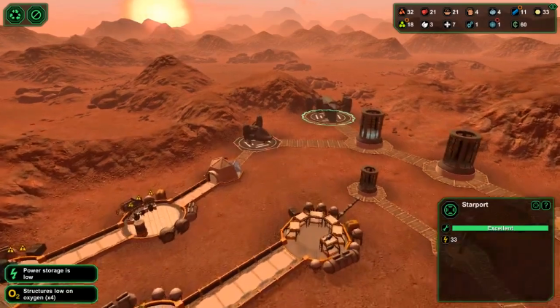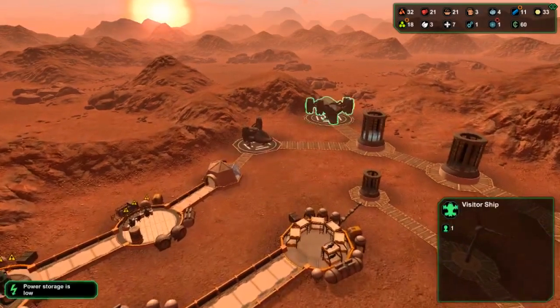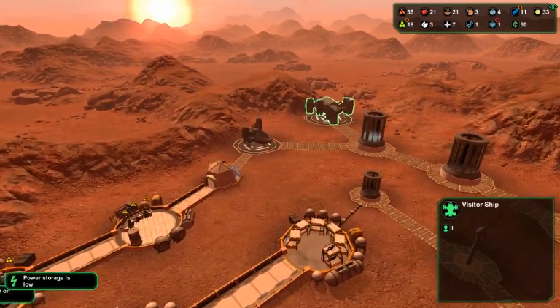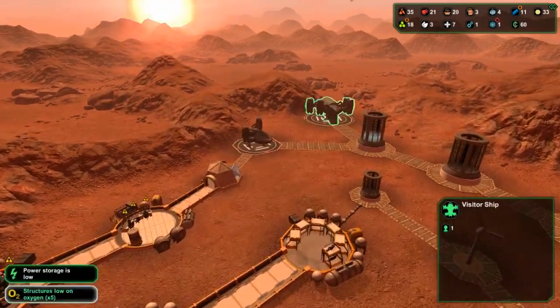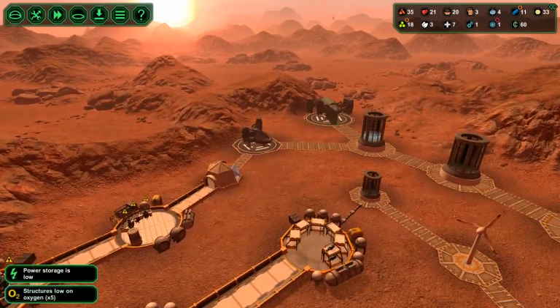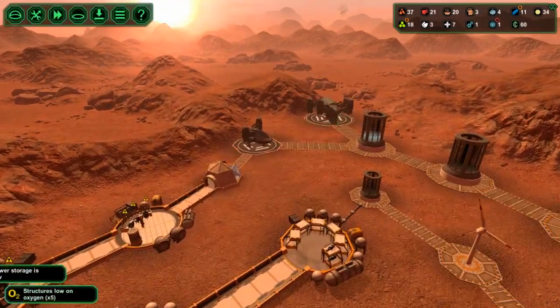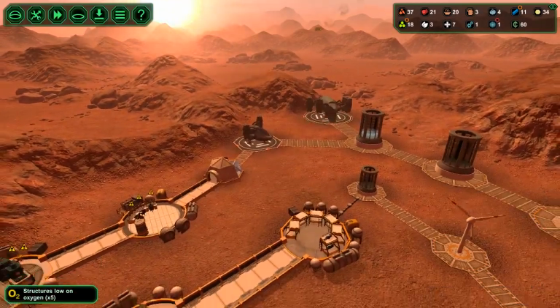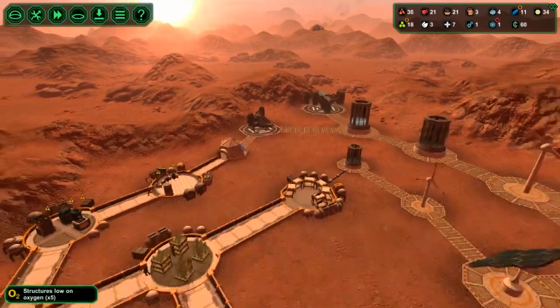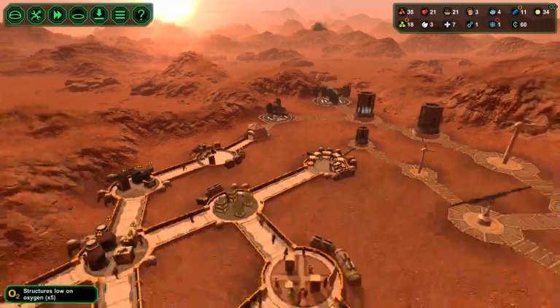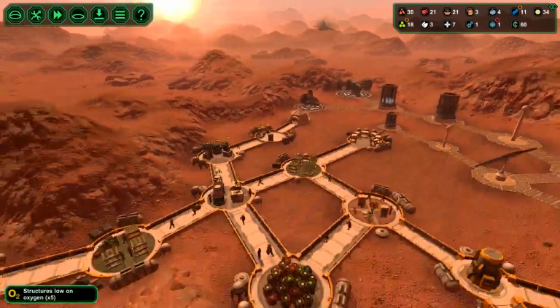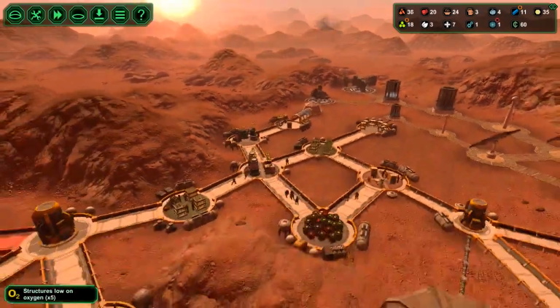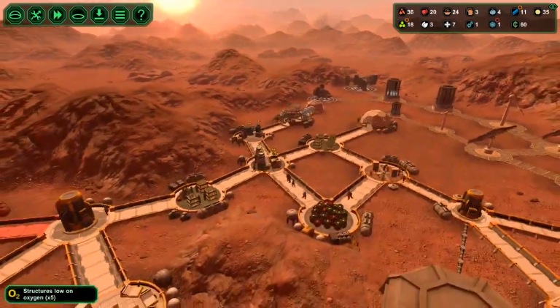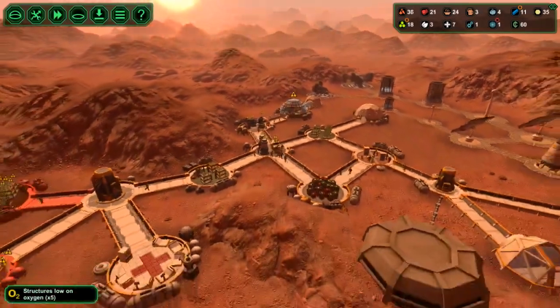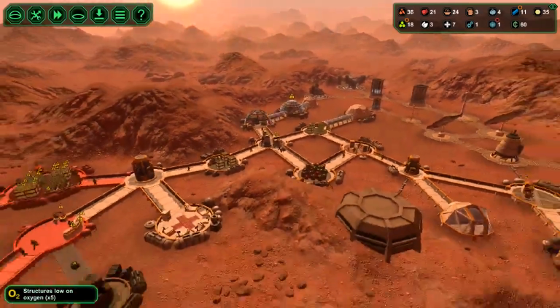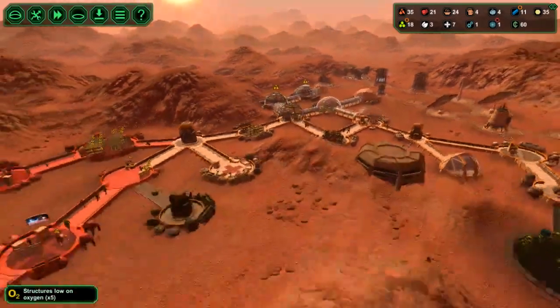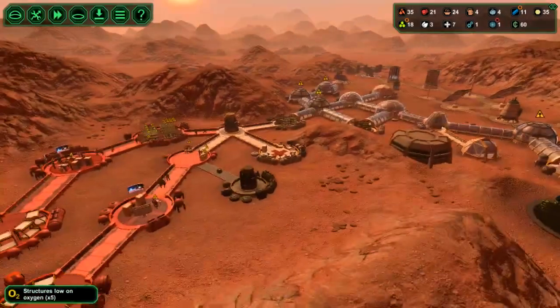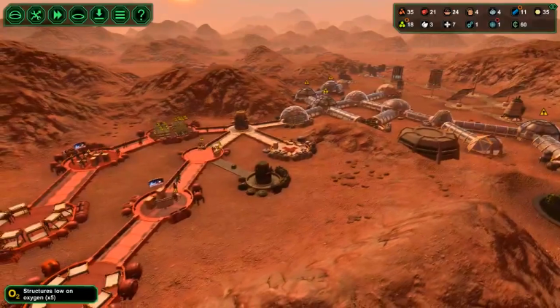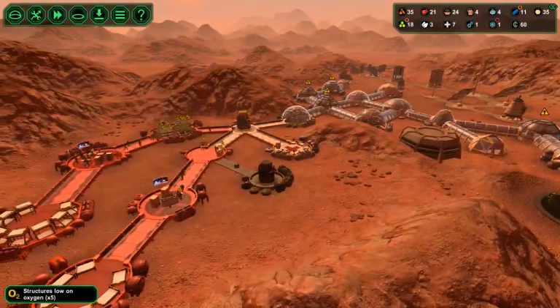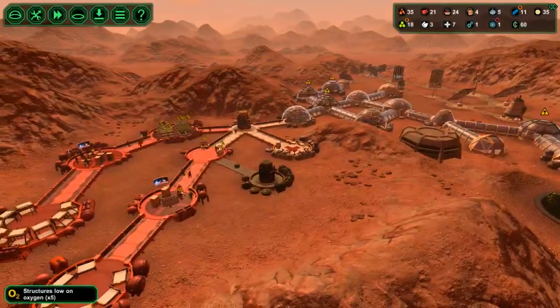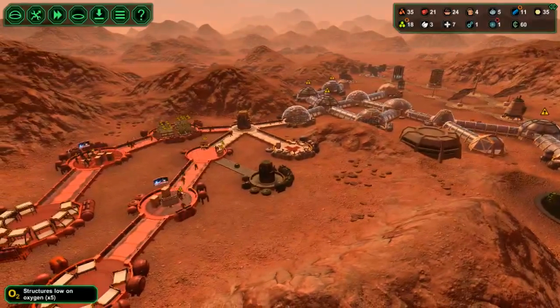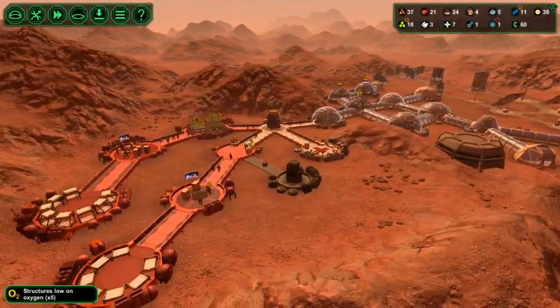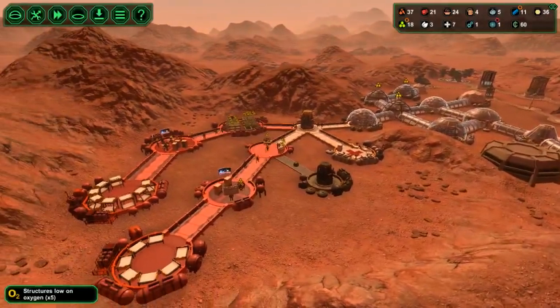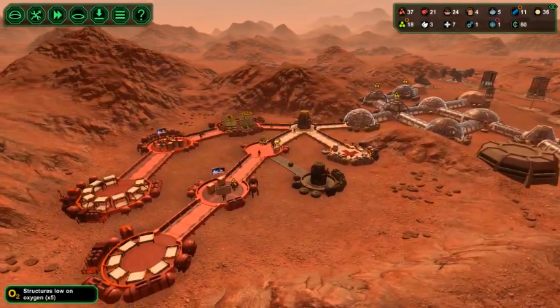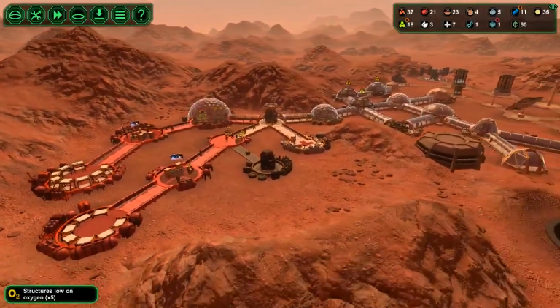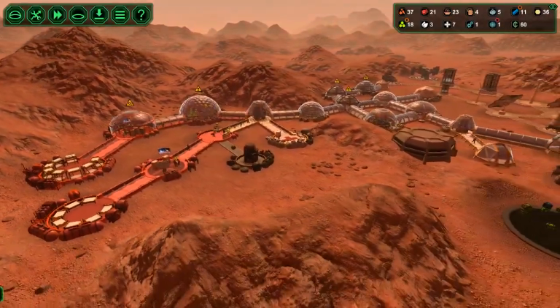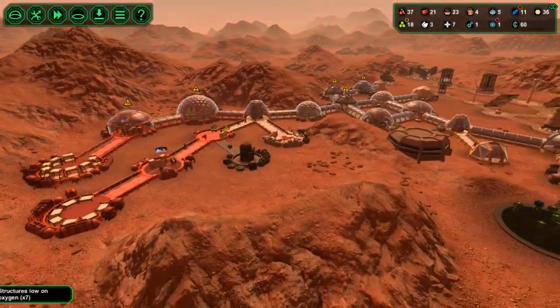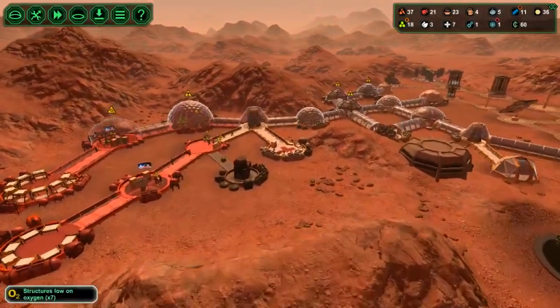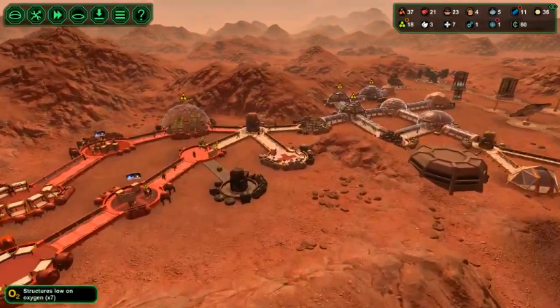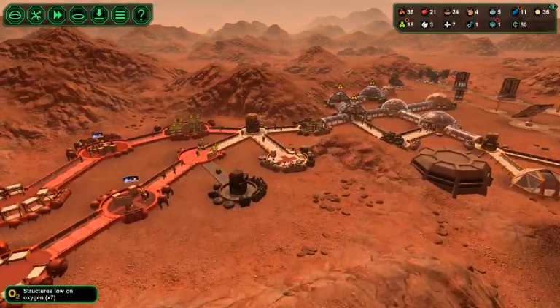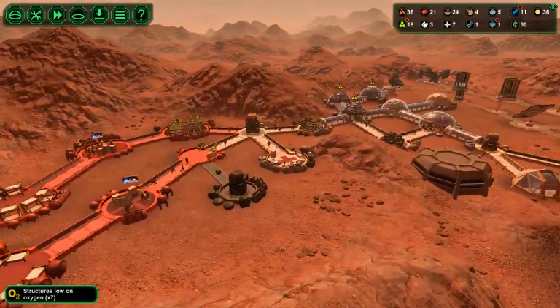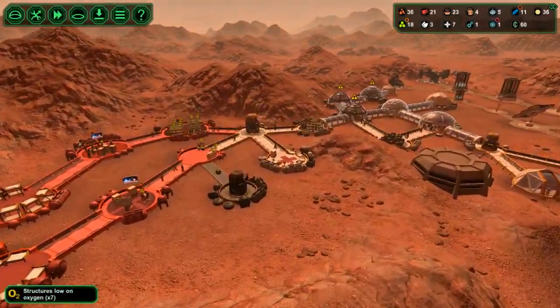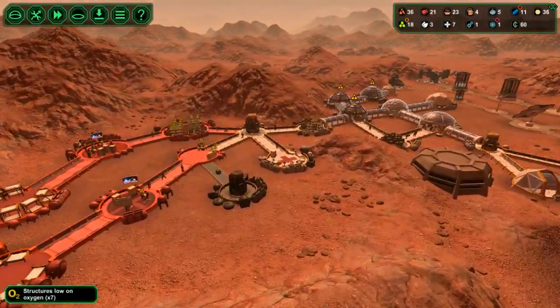There are two visitor ships. Yes, you're low on oxygen — blah blah blah.